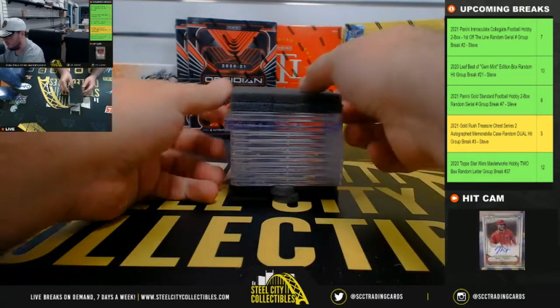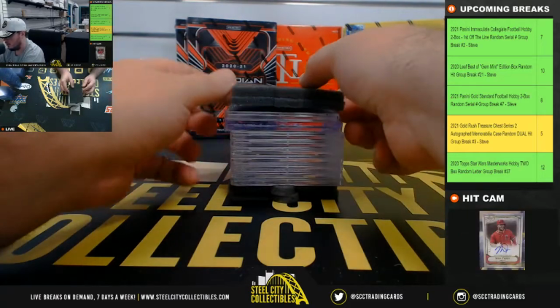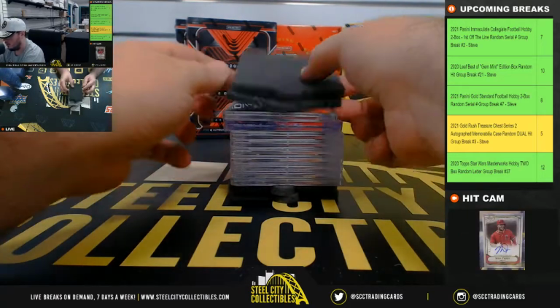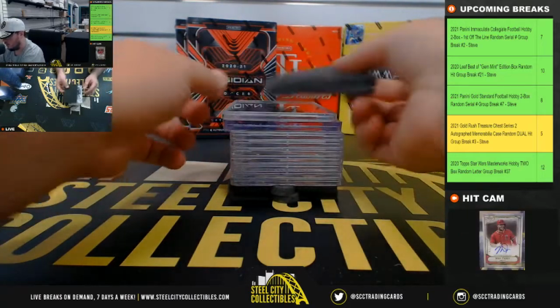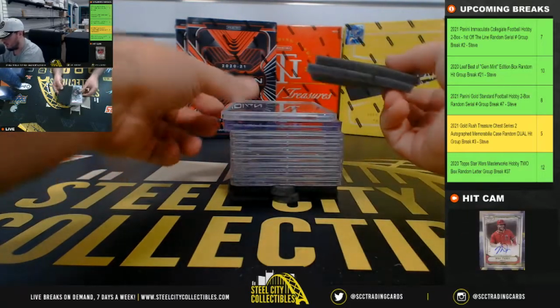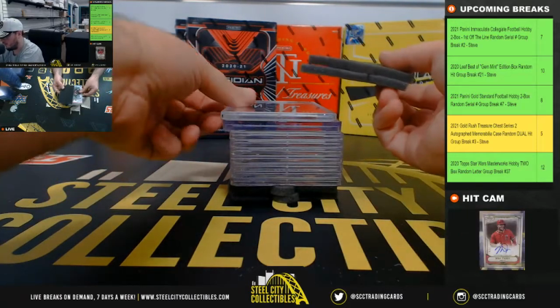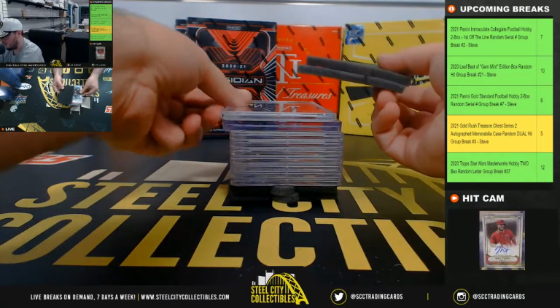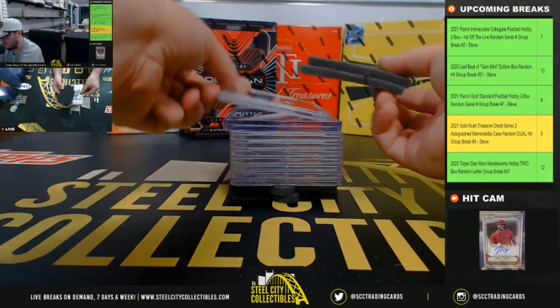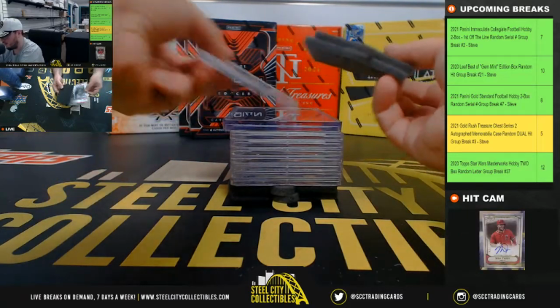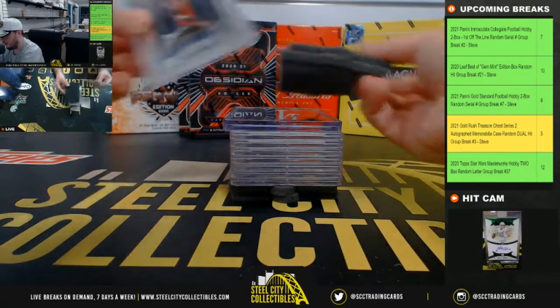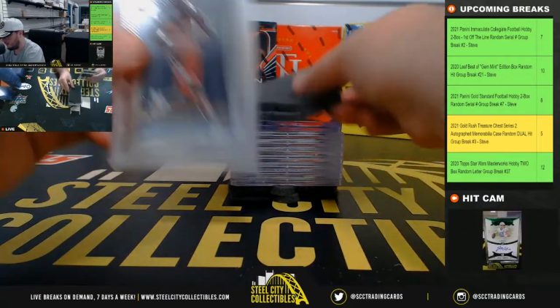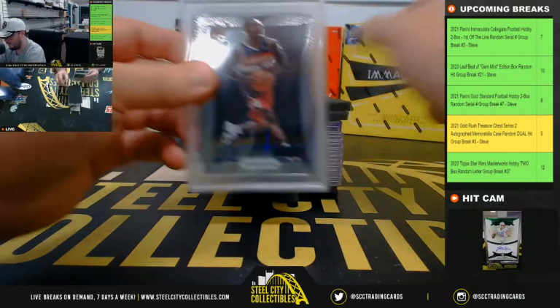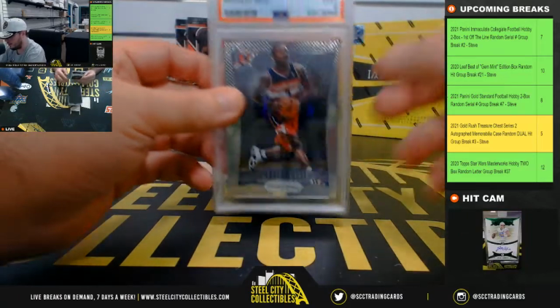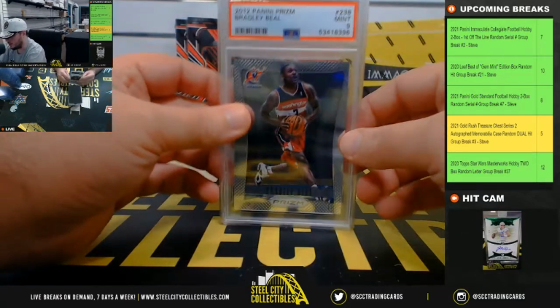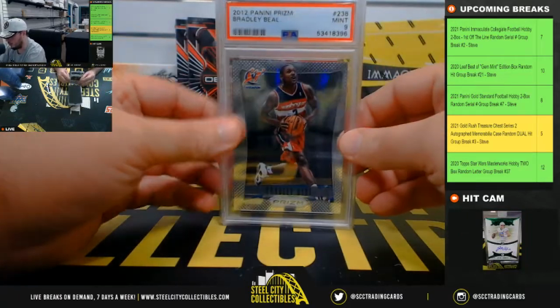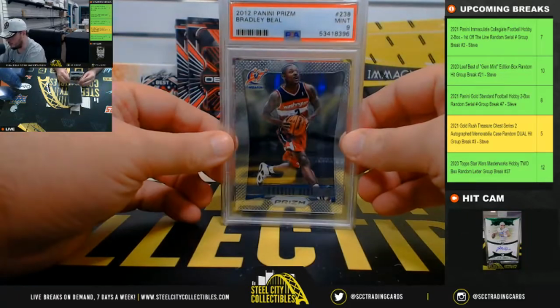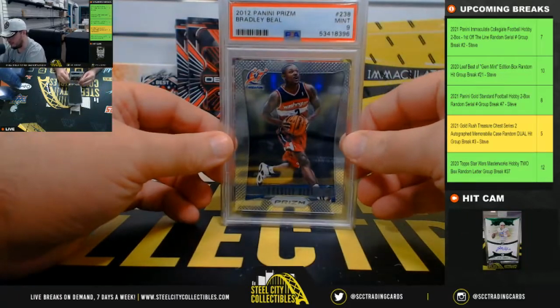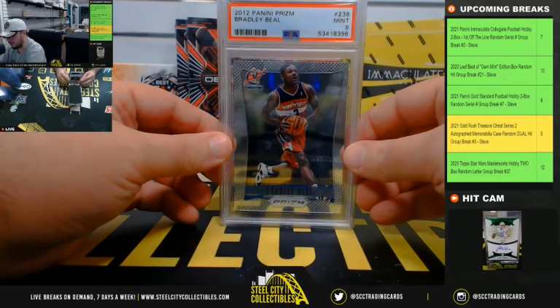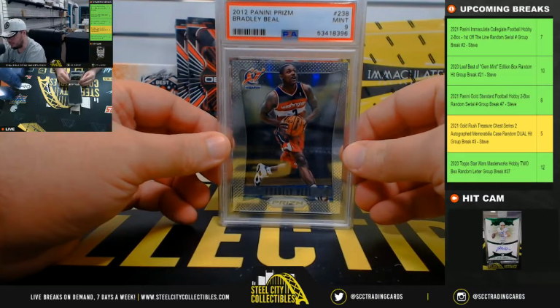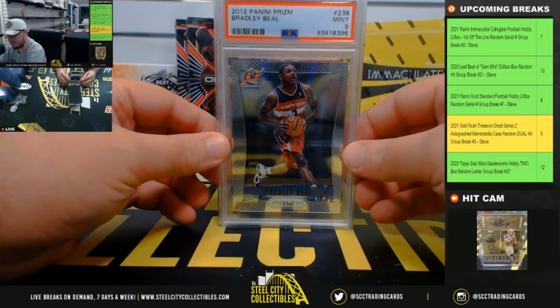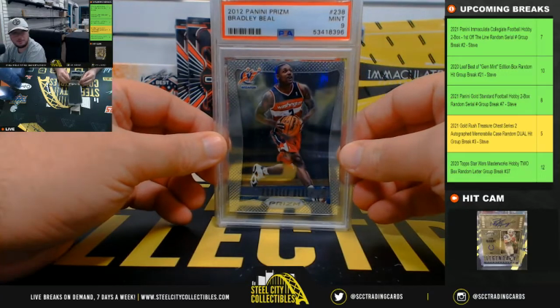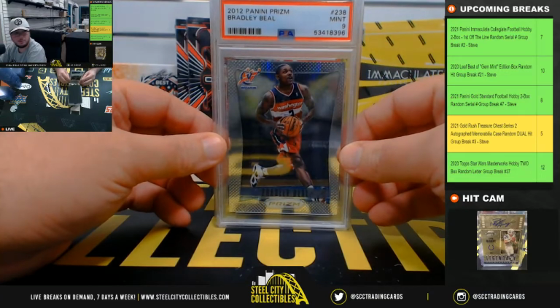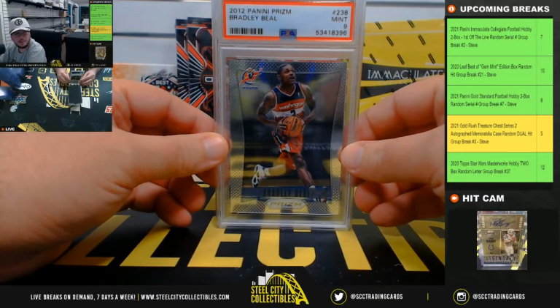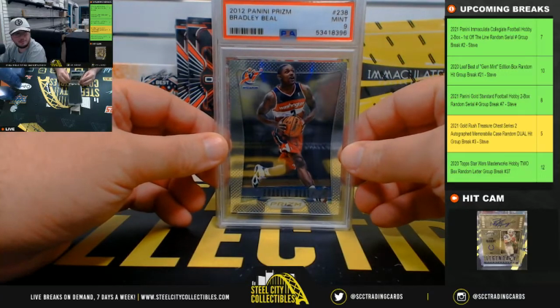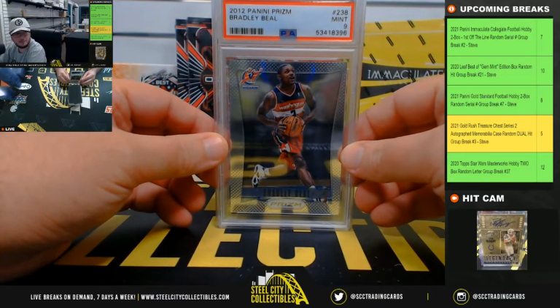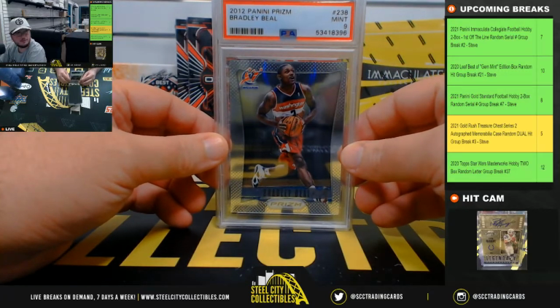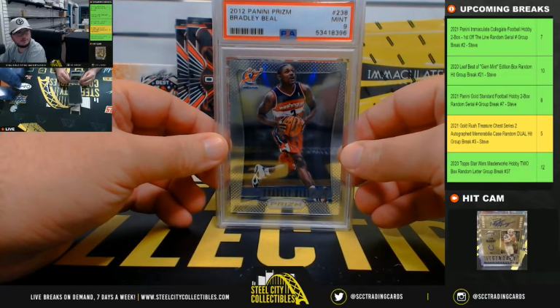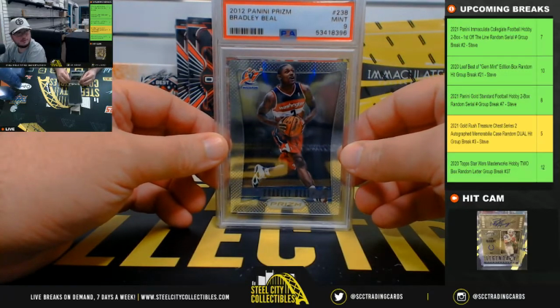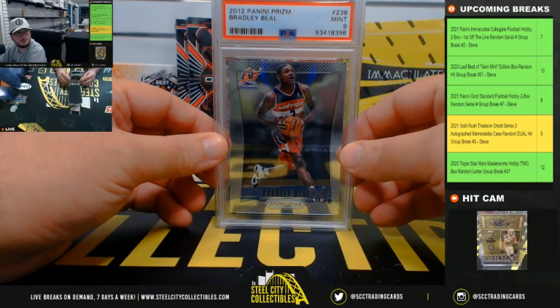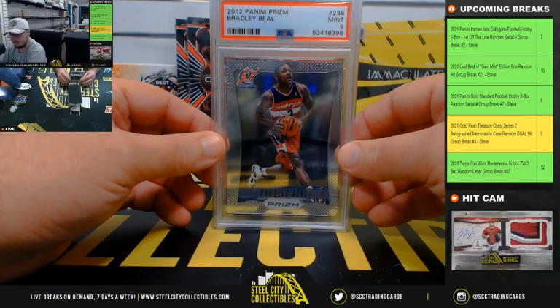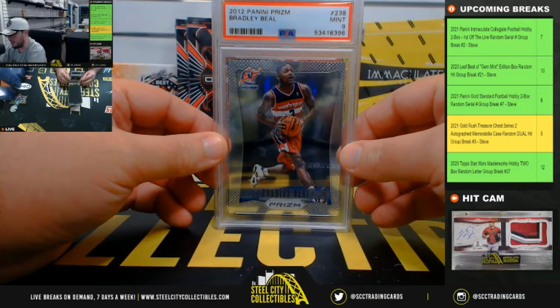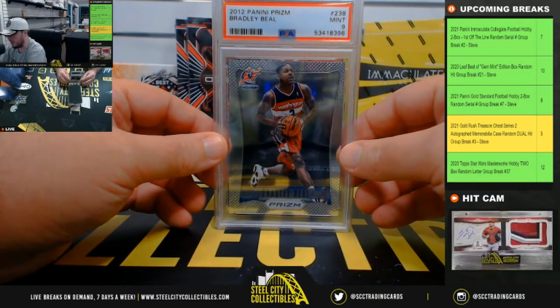Alright, first card here is going to be a 2012 Panini Prism Bradley Beal, PSA 9.